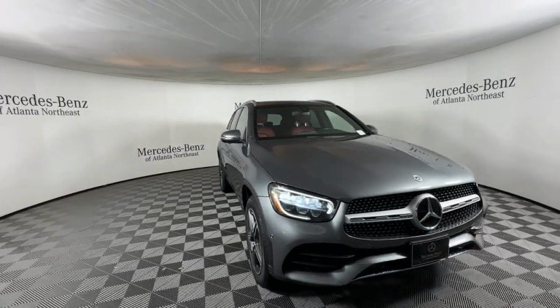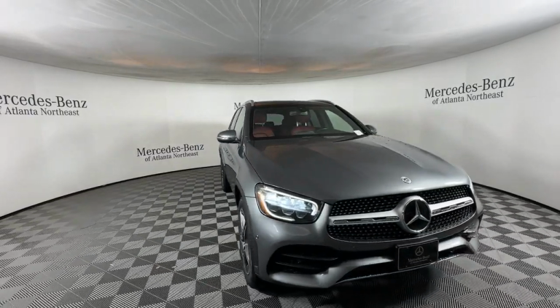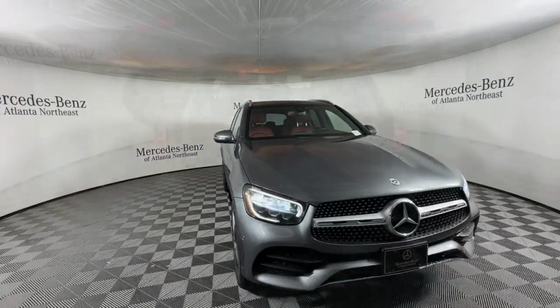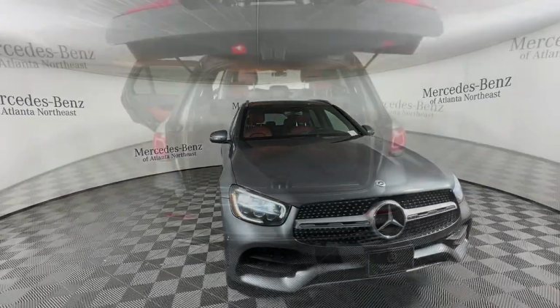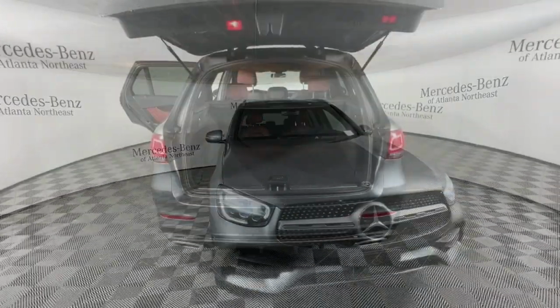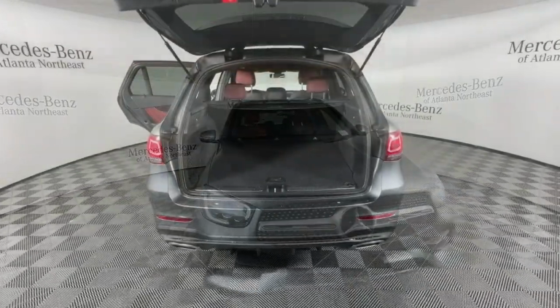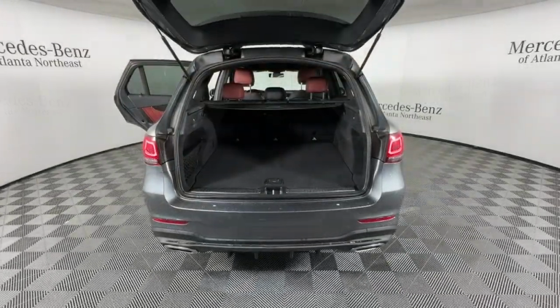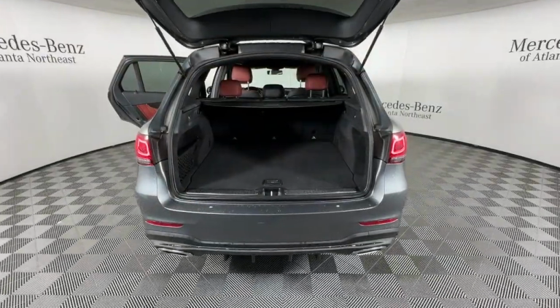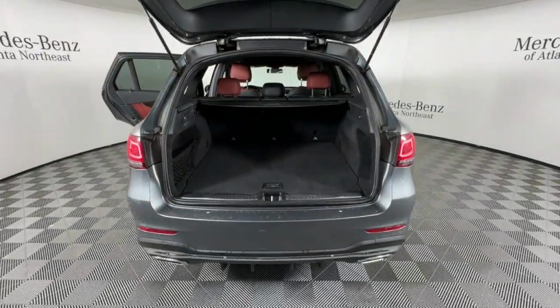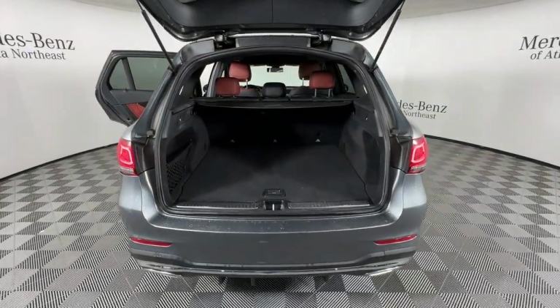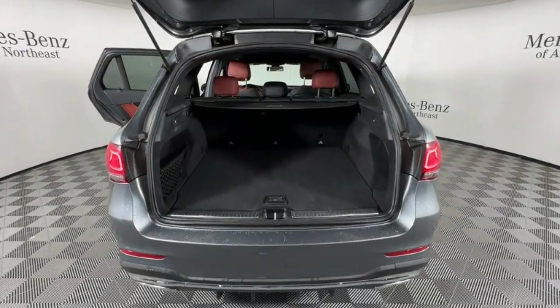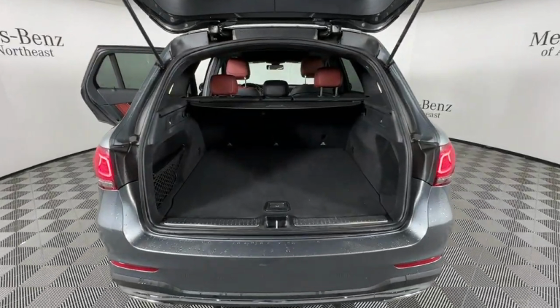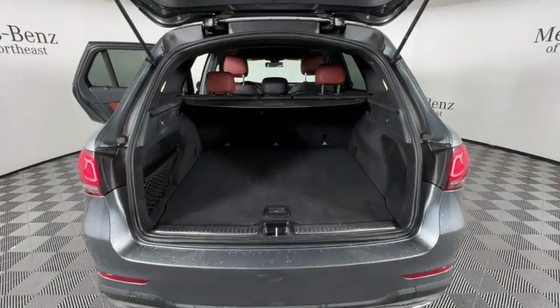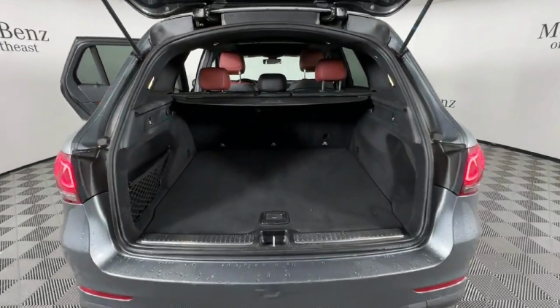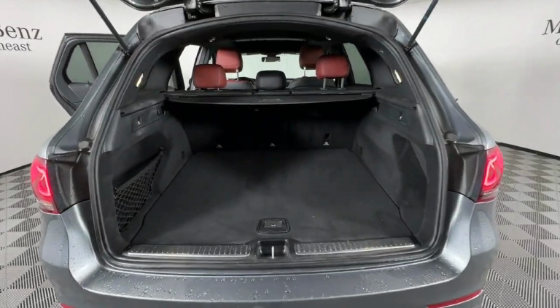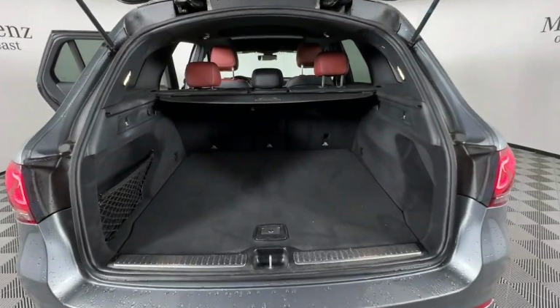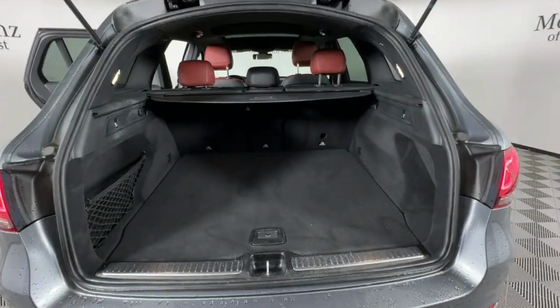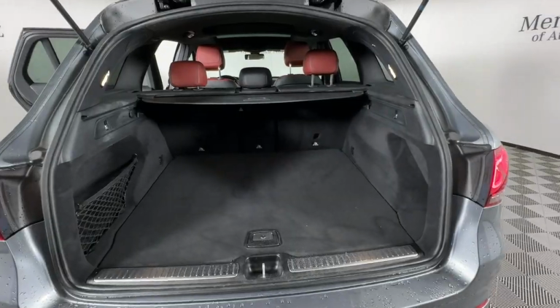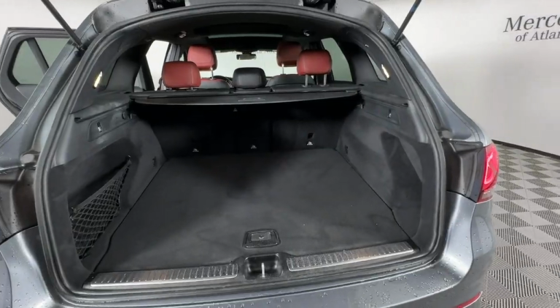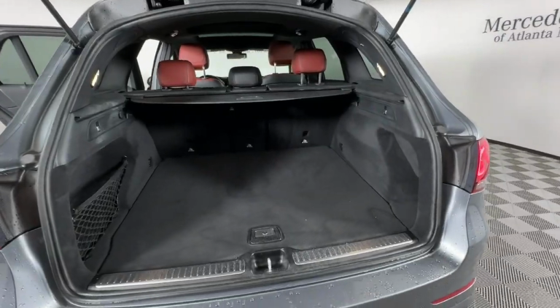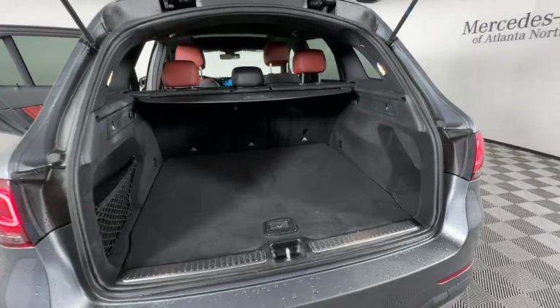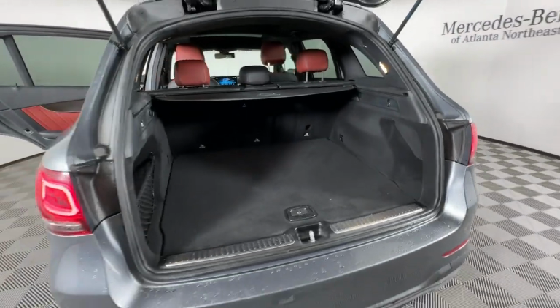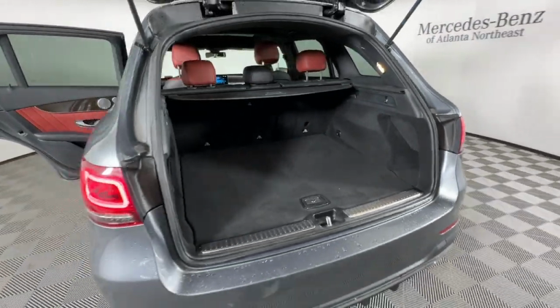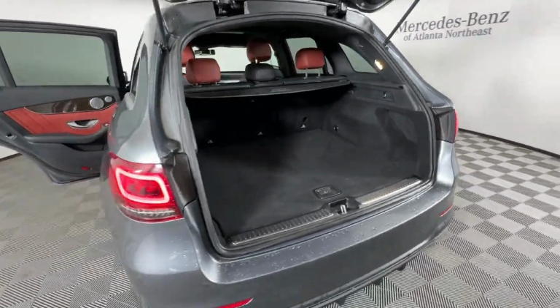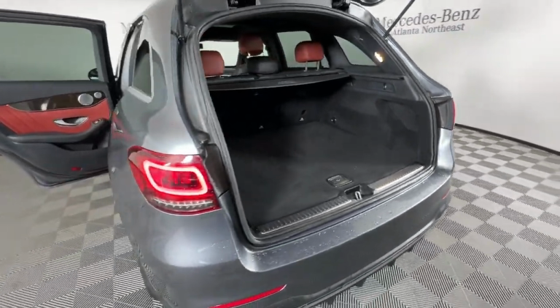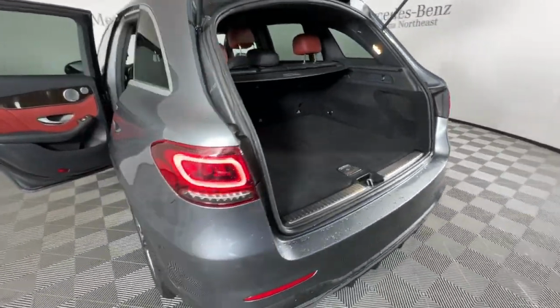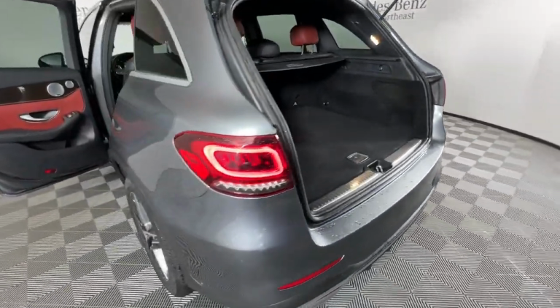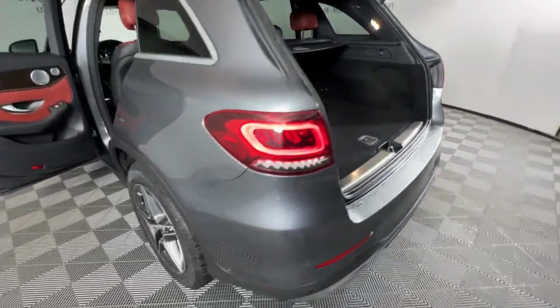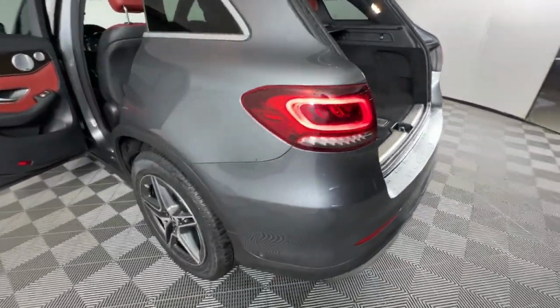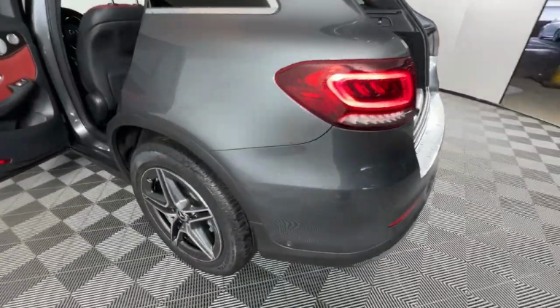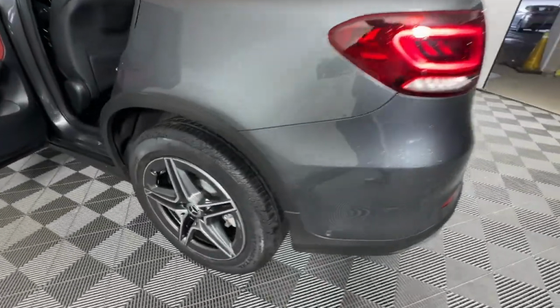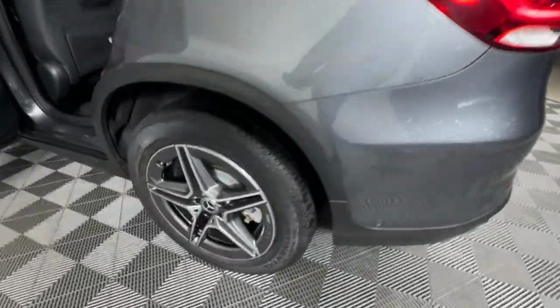Touchscreen infotainment system, panoramic roof, satellite radio, blind spot monitor, bucket seats.